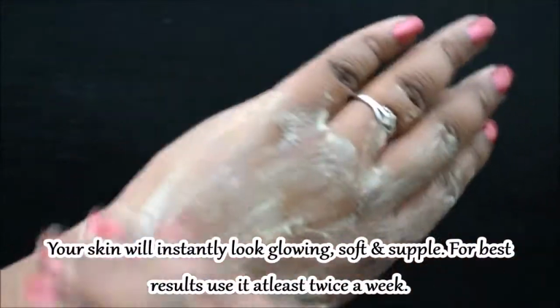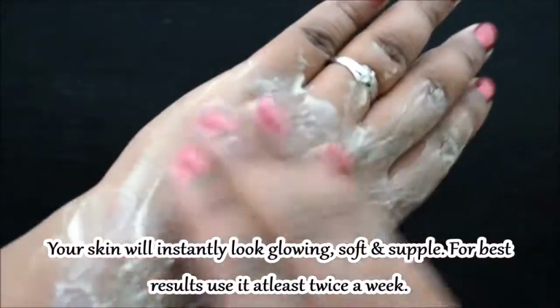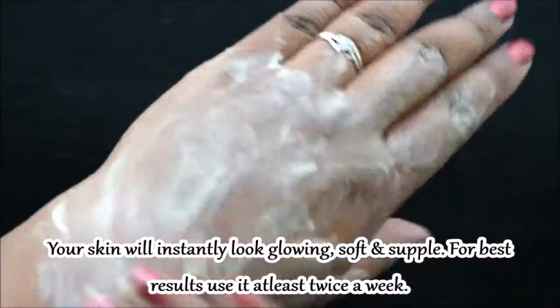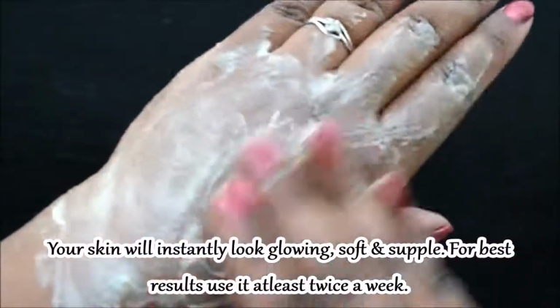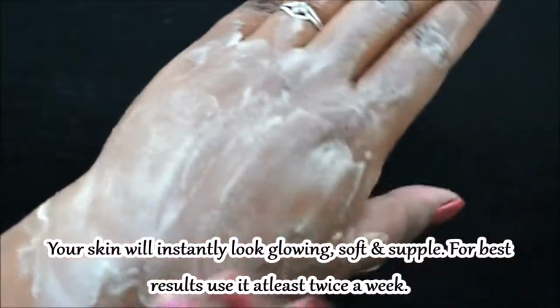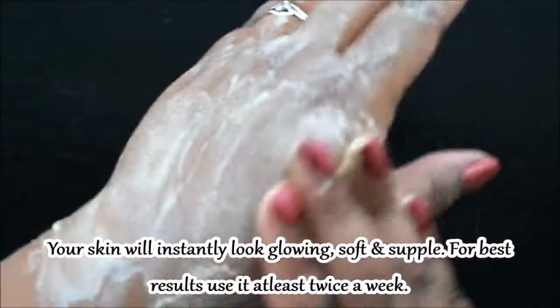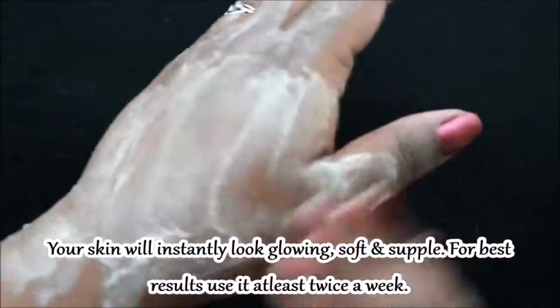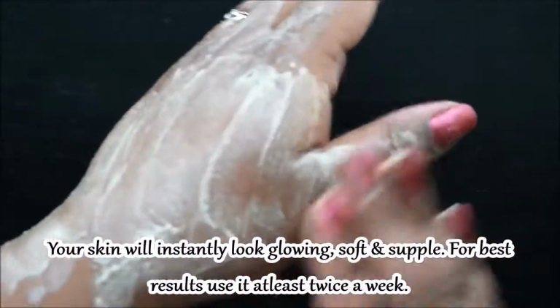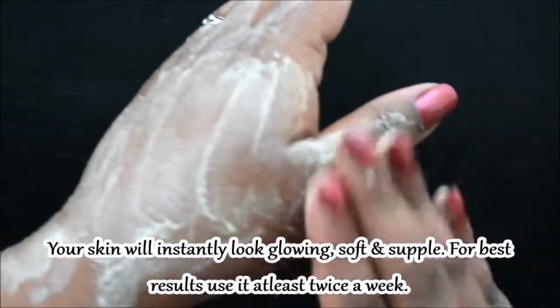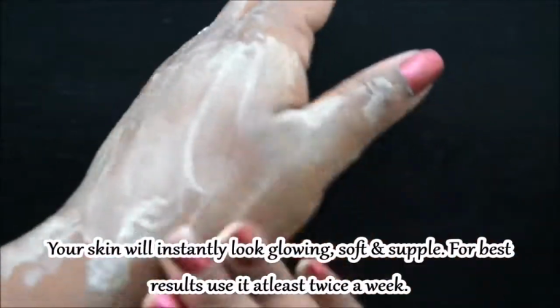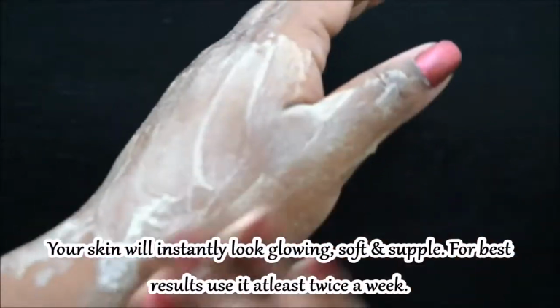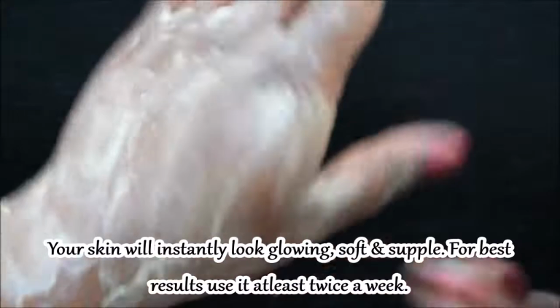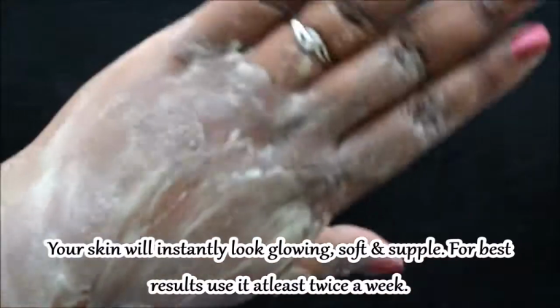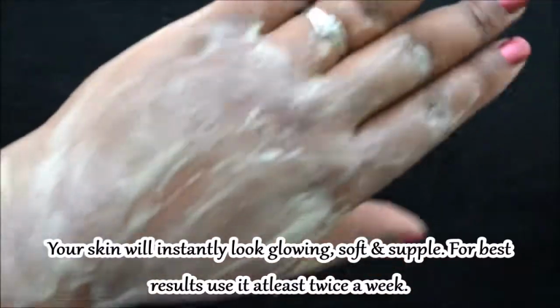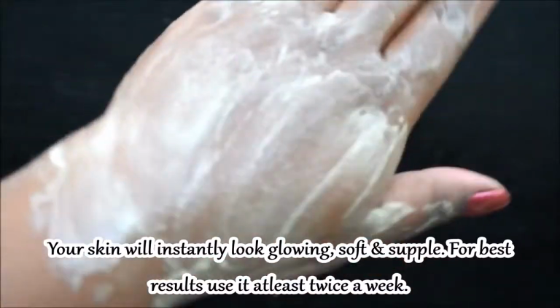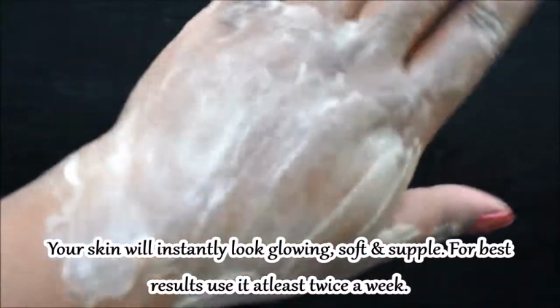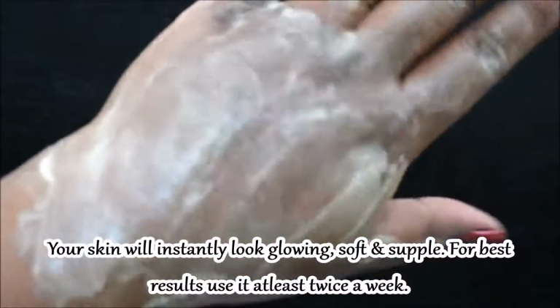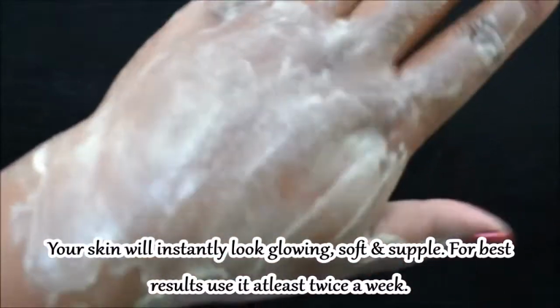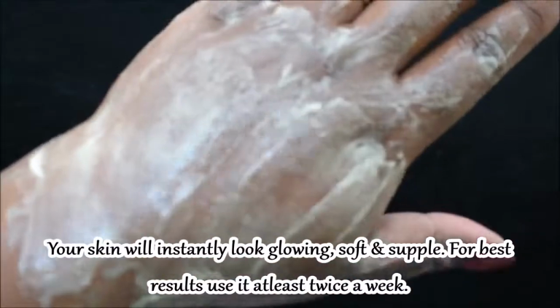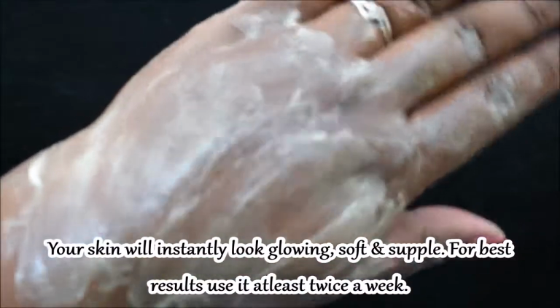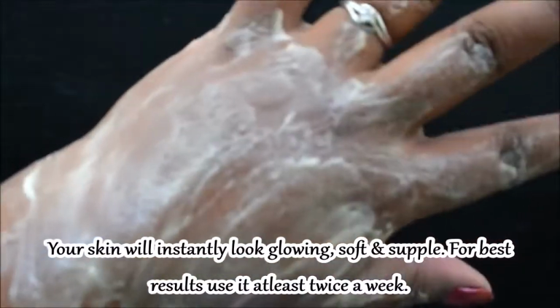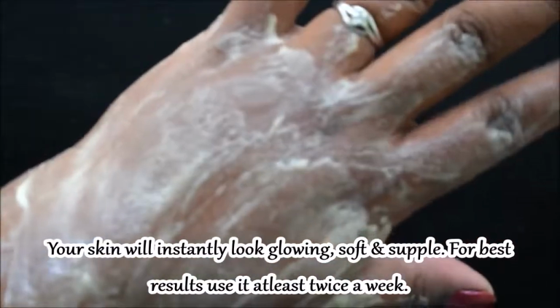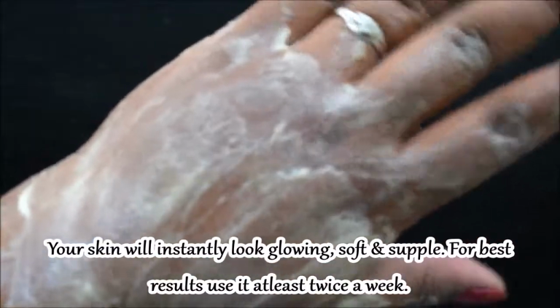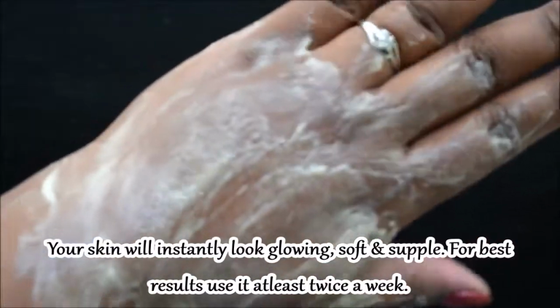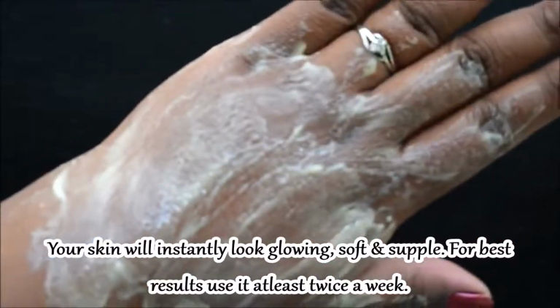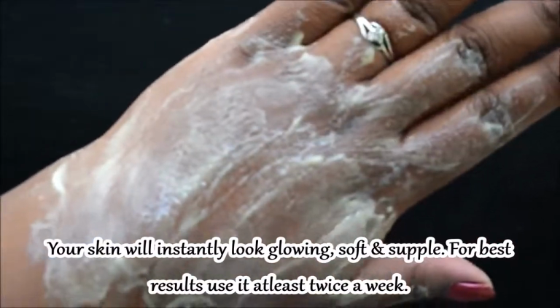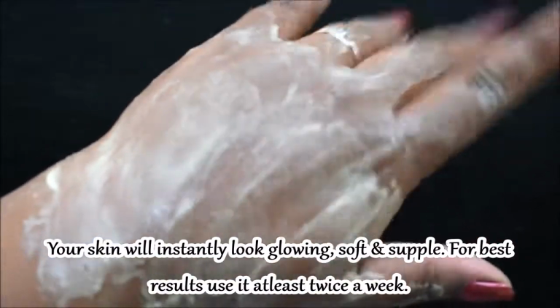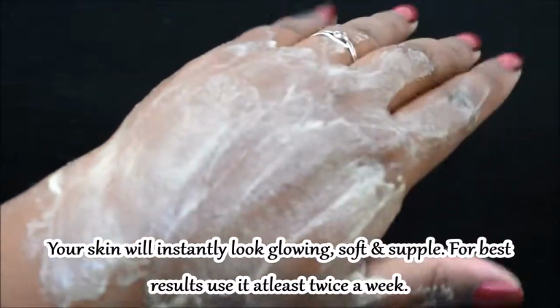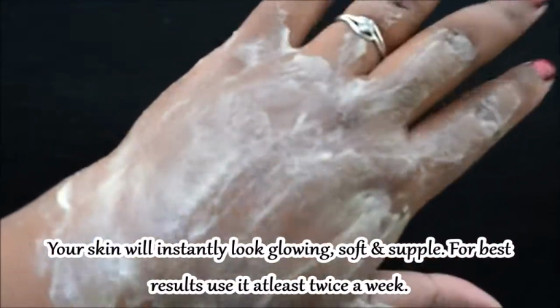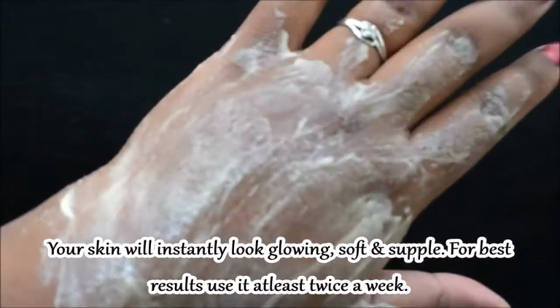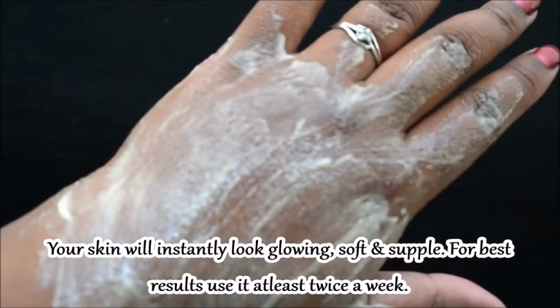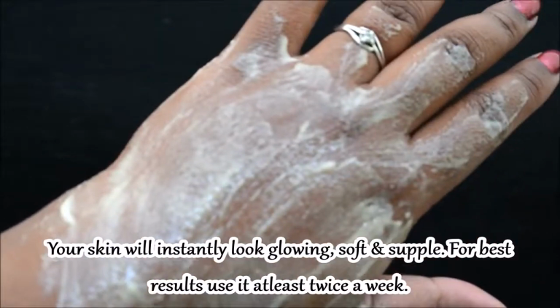For best results, use this pack two times a week and you will really see a great difference.